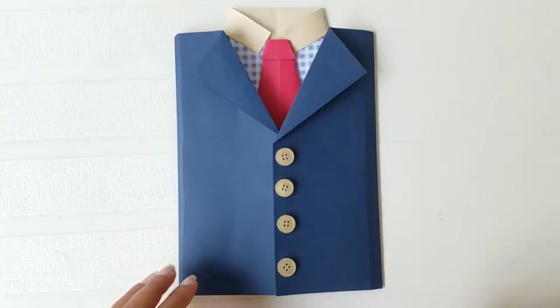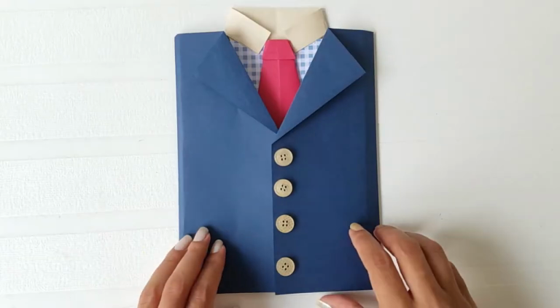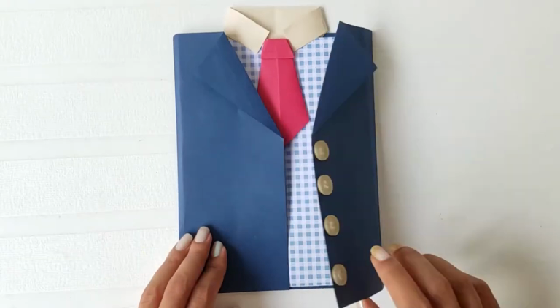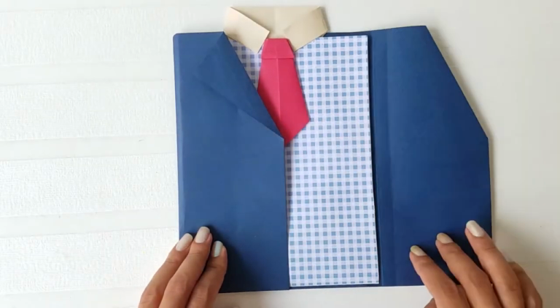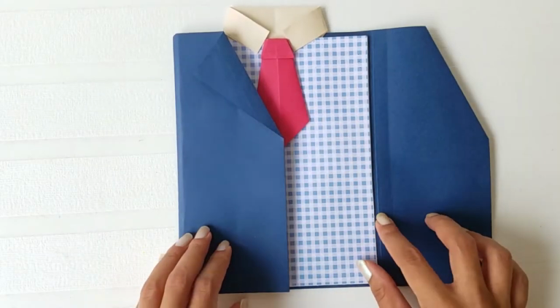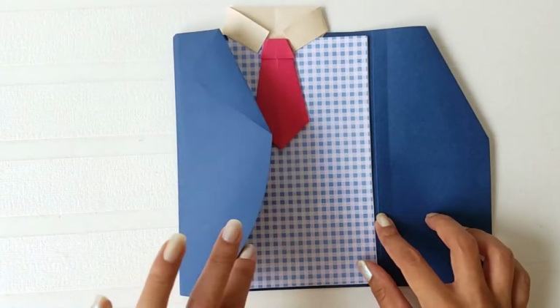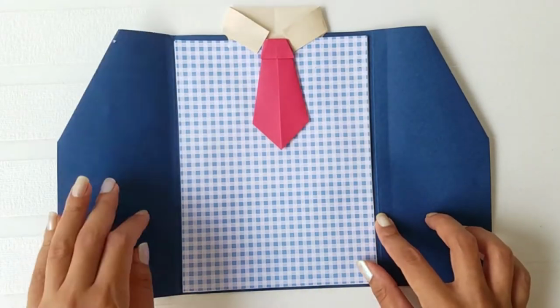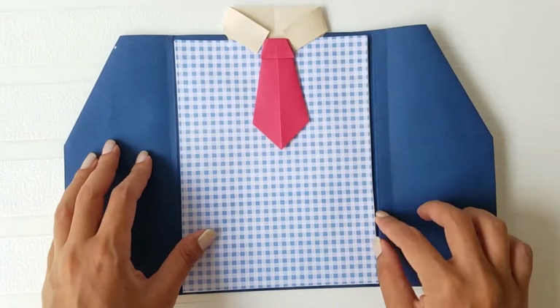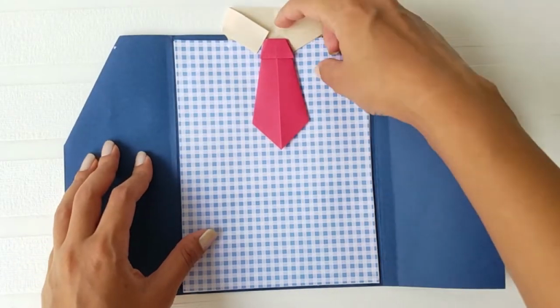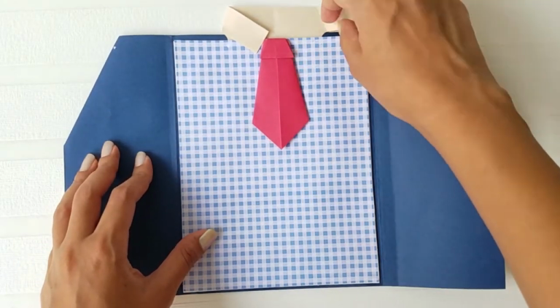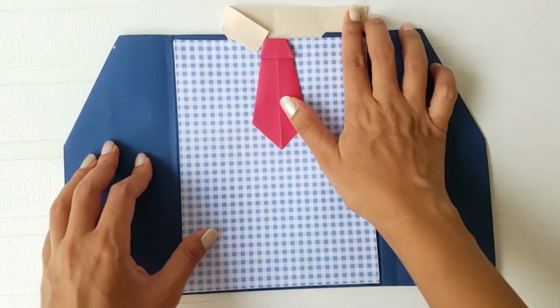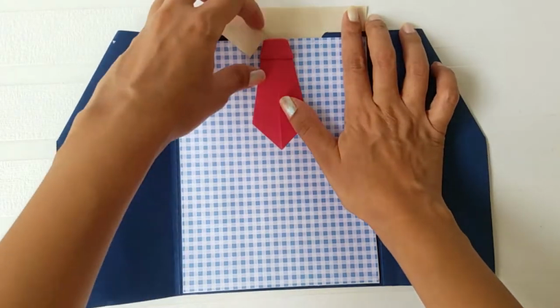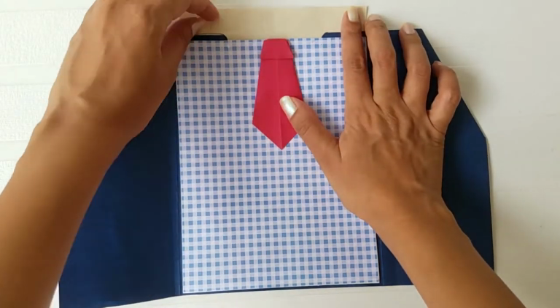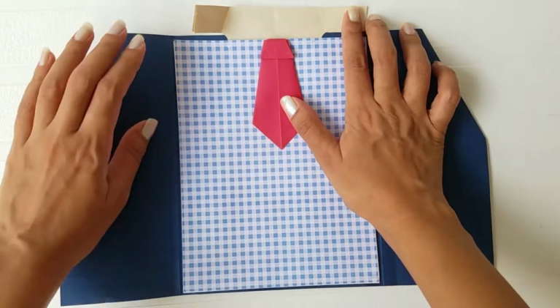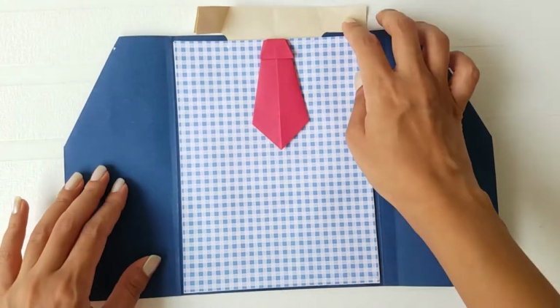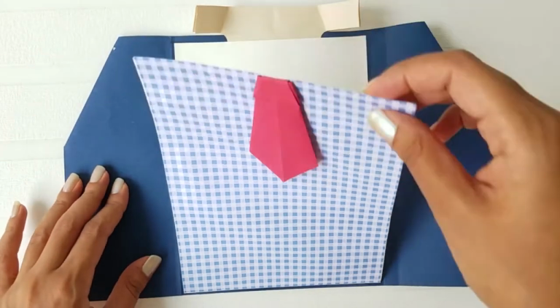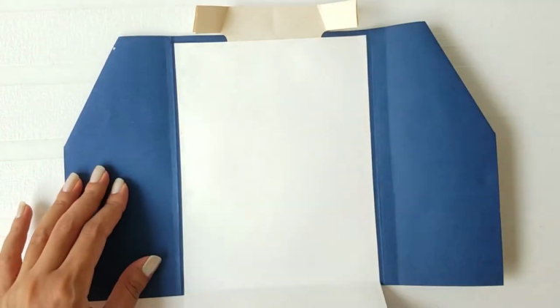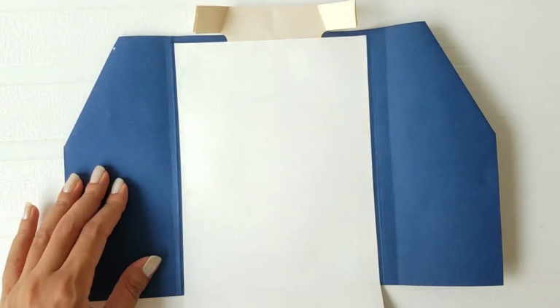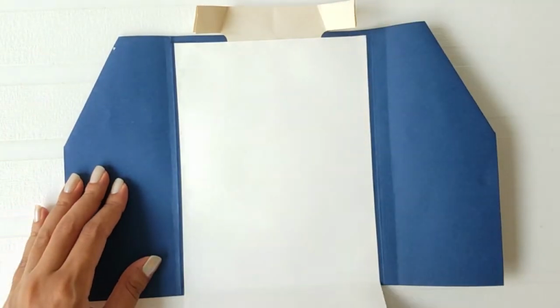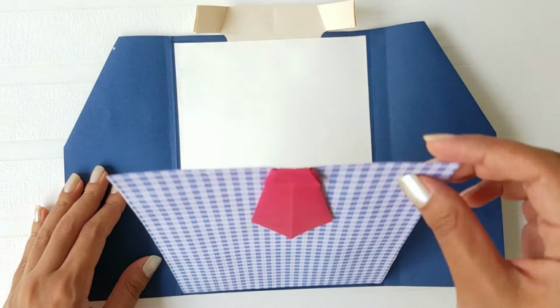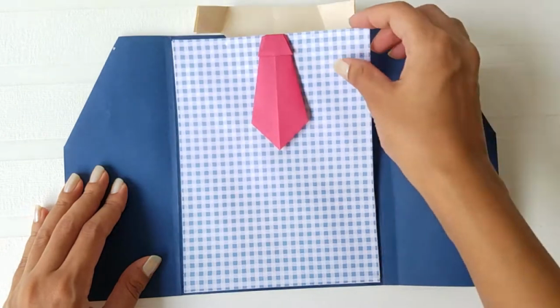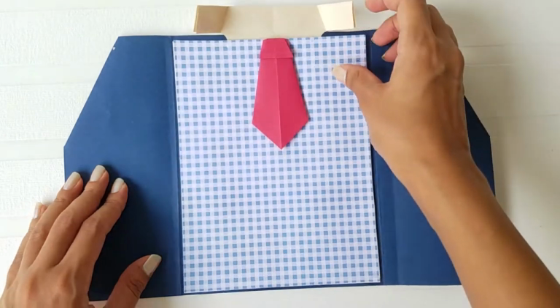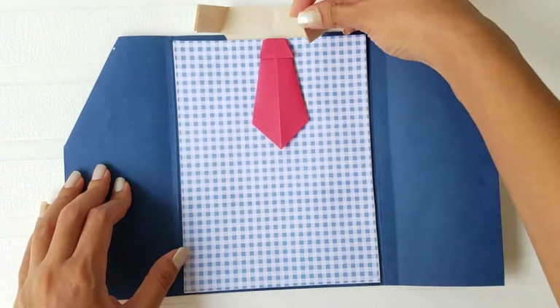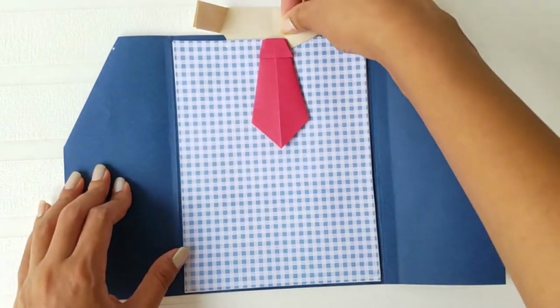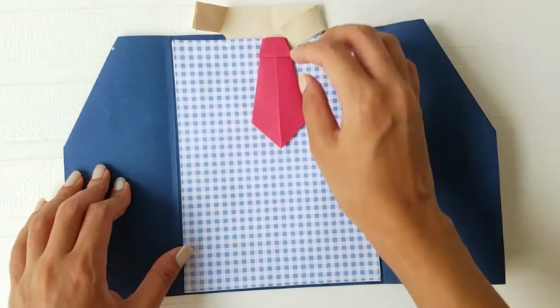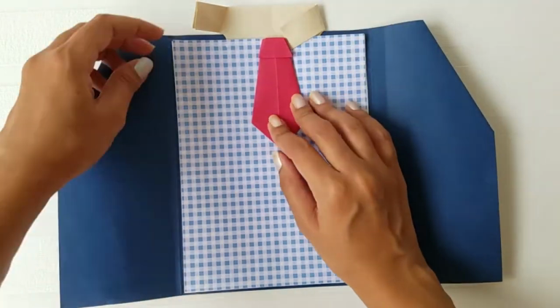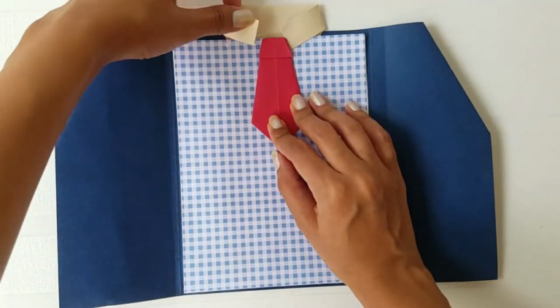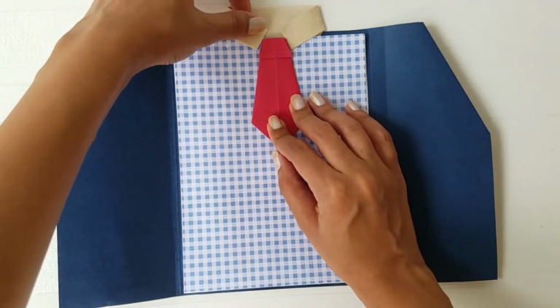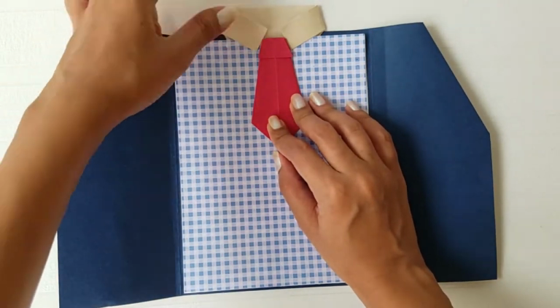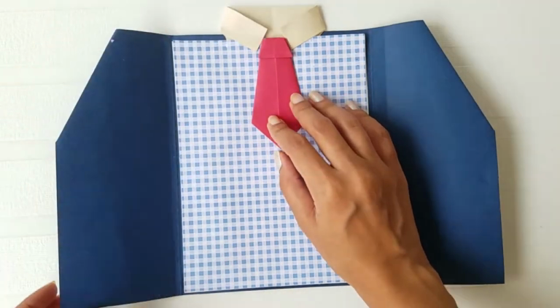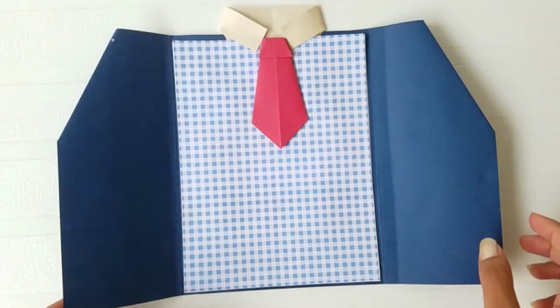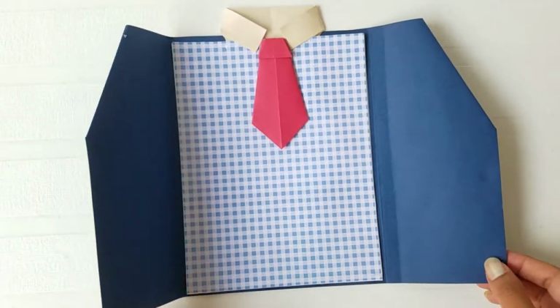And that's it! You're all set to write a sweet message for your dad and make his day on Father's Day.